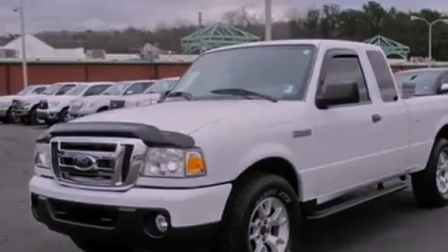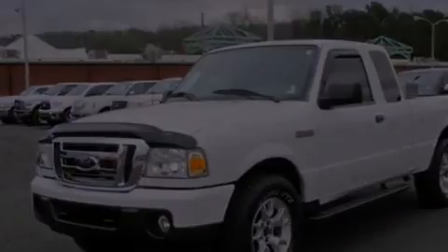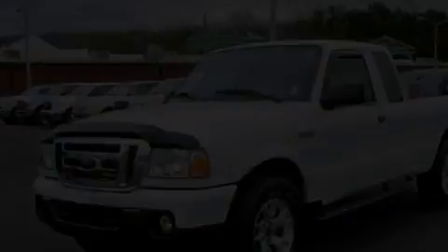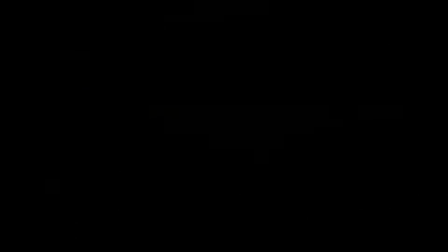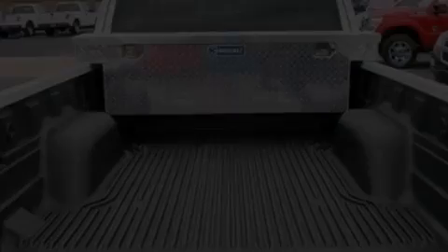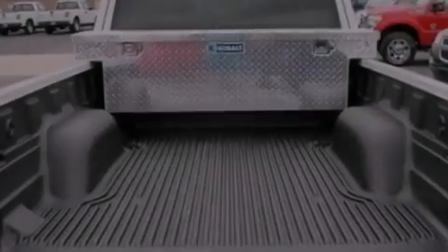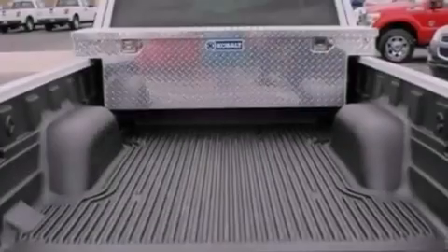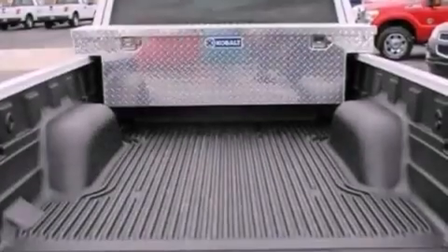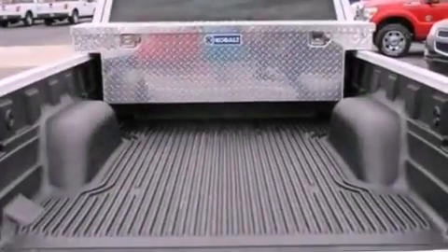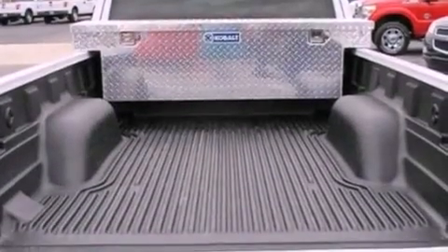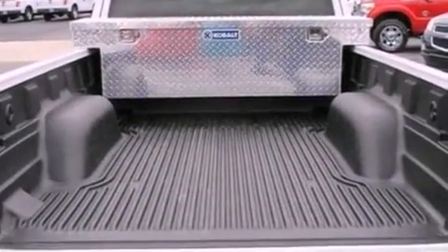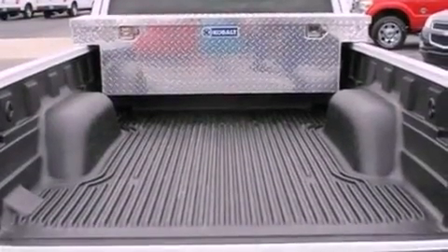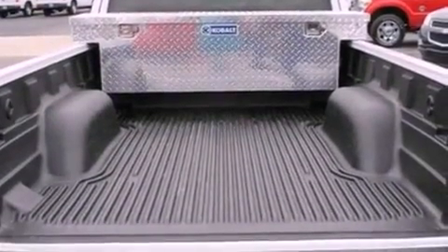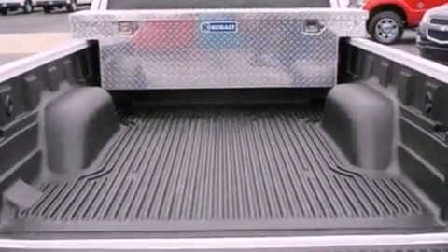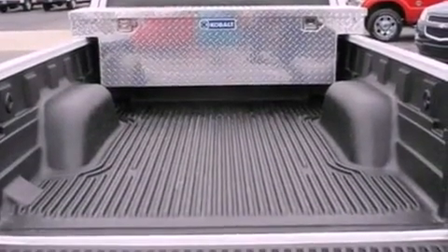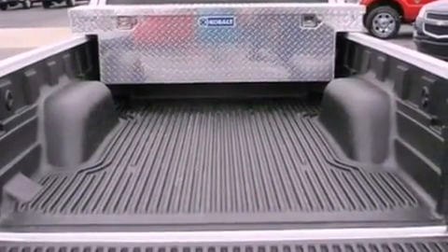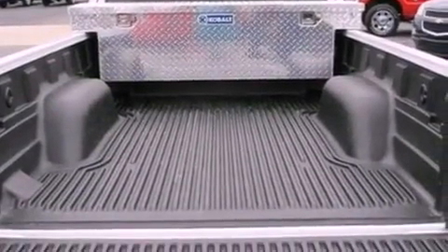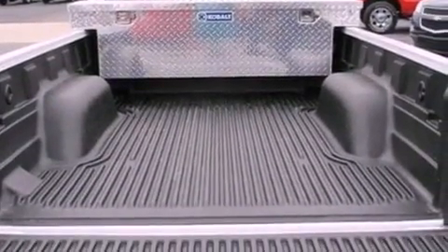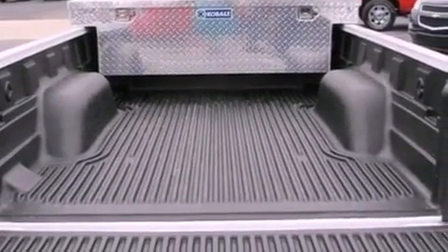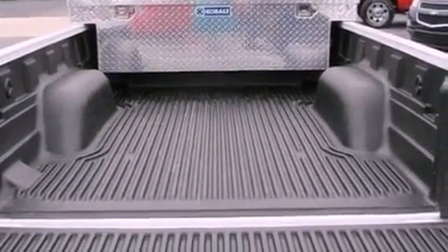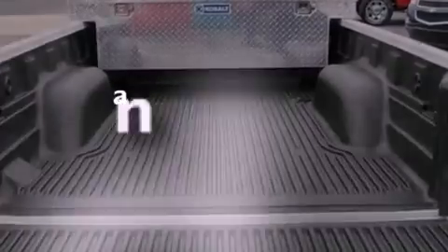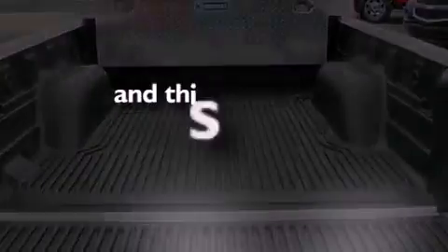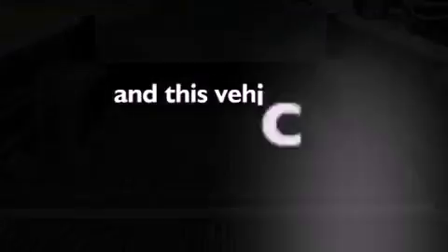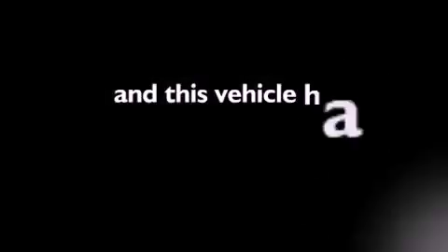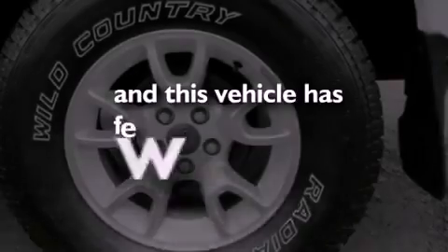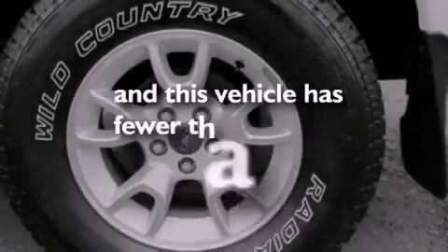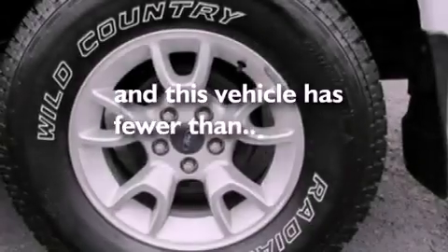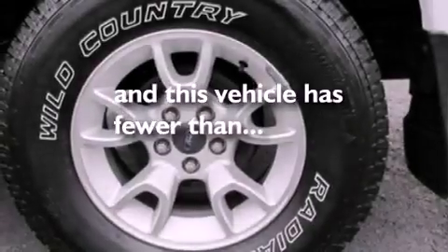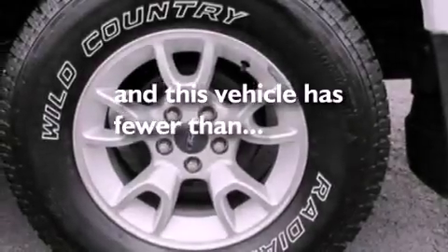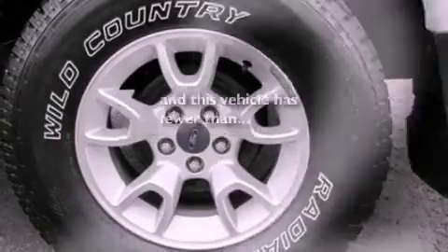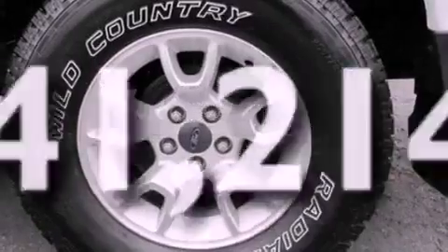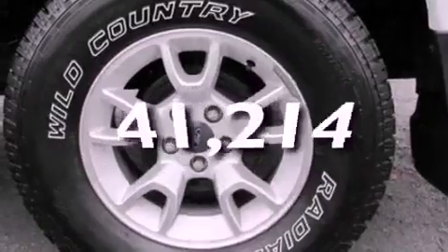A bed liner, an anti-lock braking system, and air conditioning. This vehicle has fewer than 42,000 miles on the odometer.